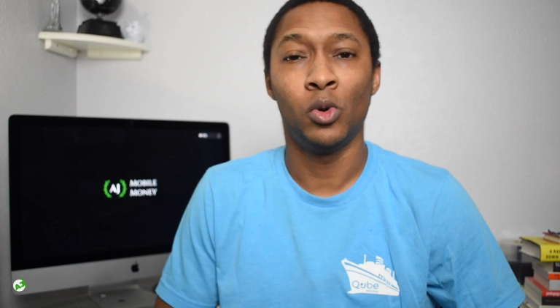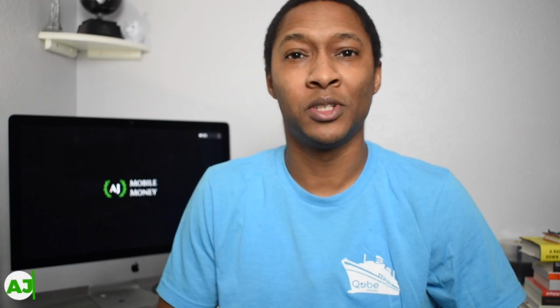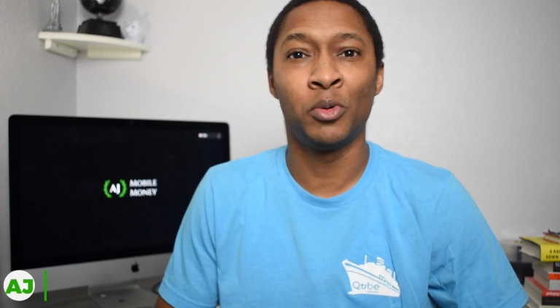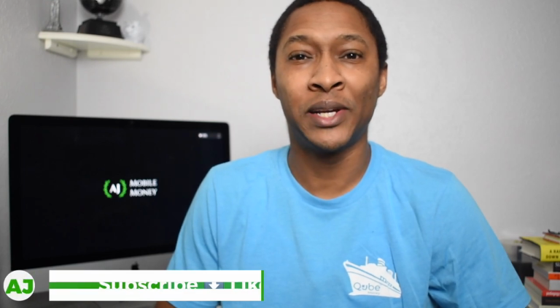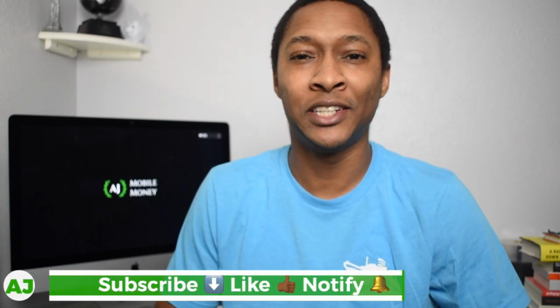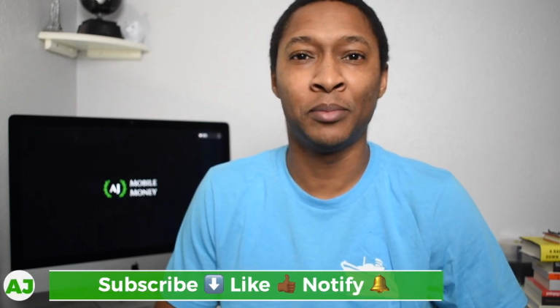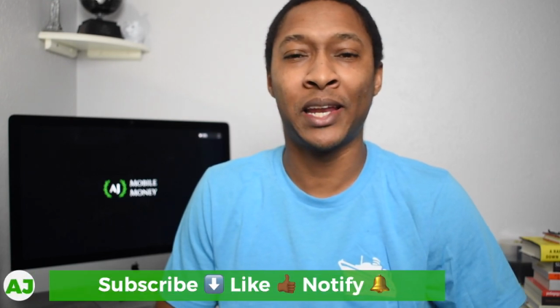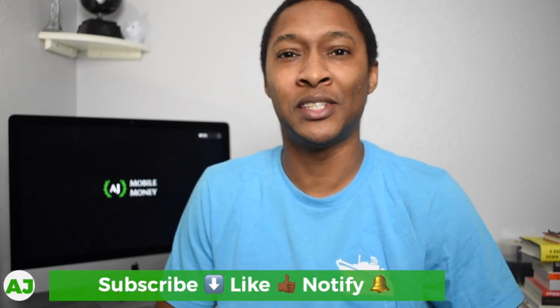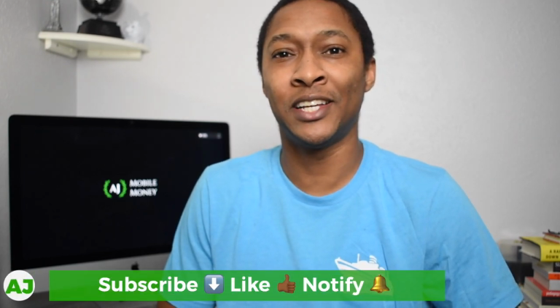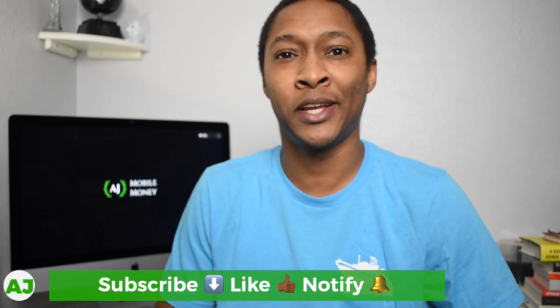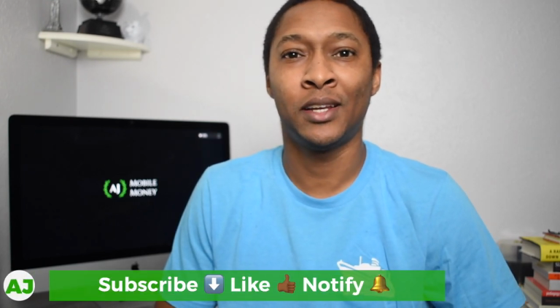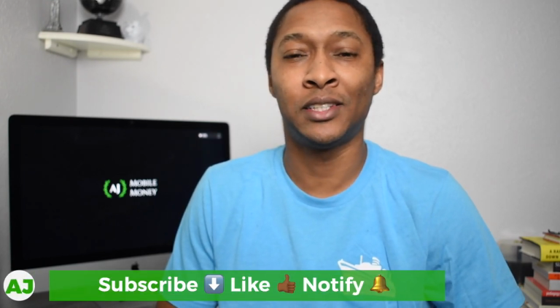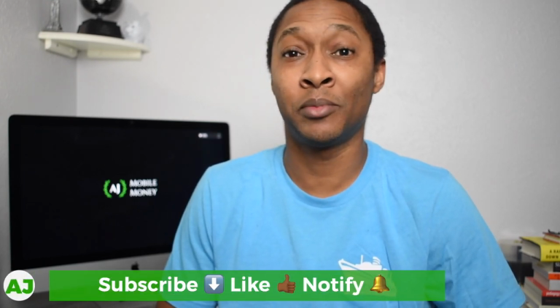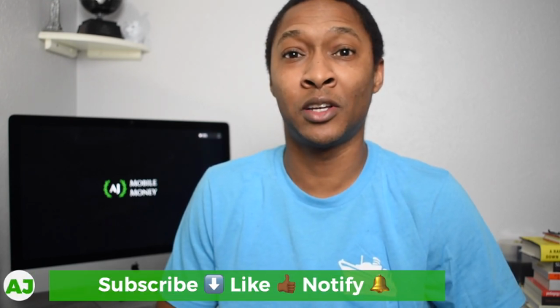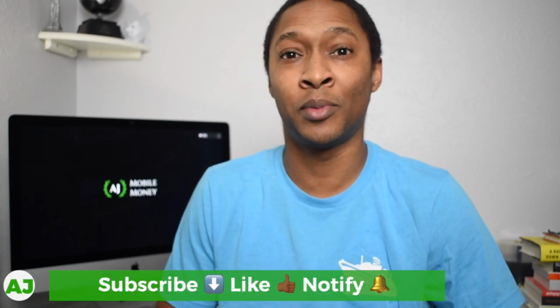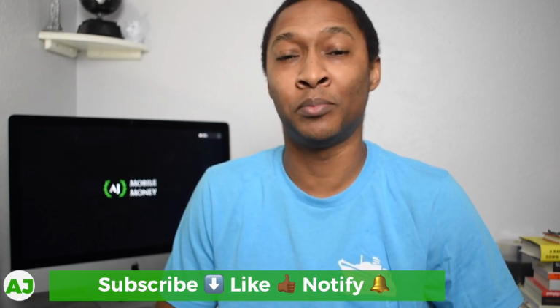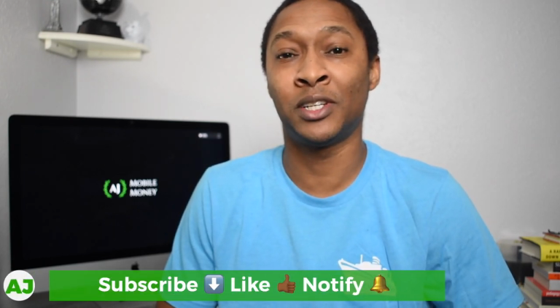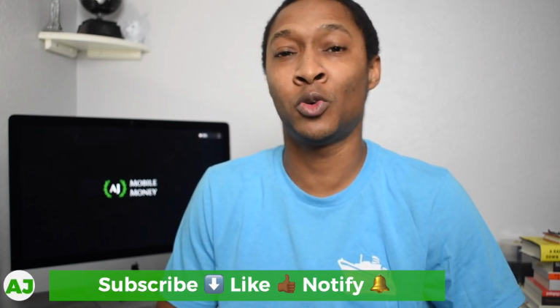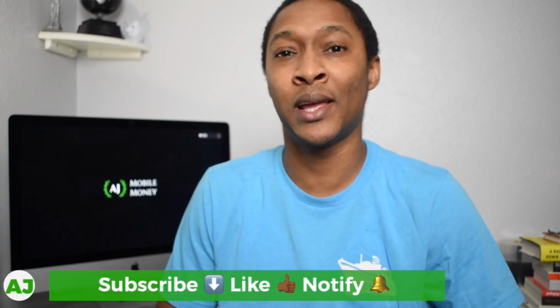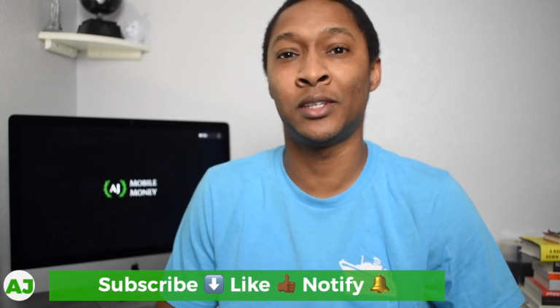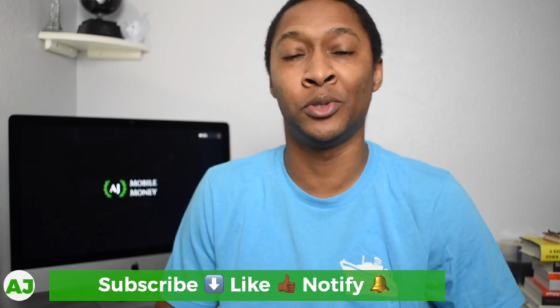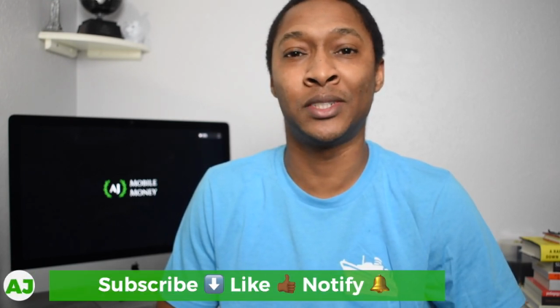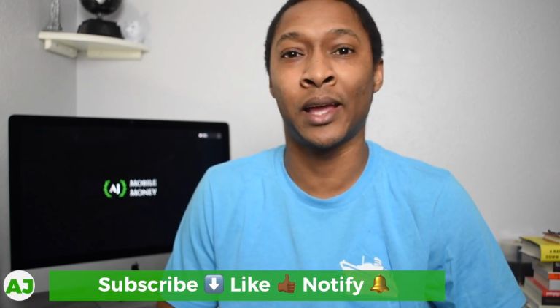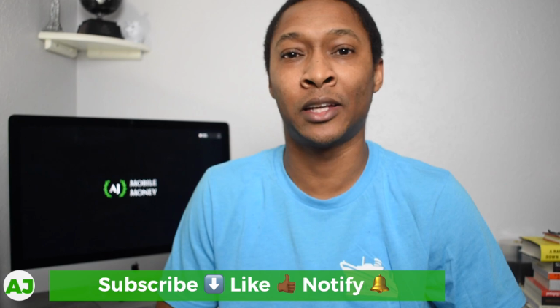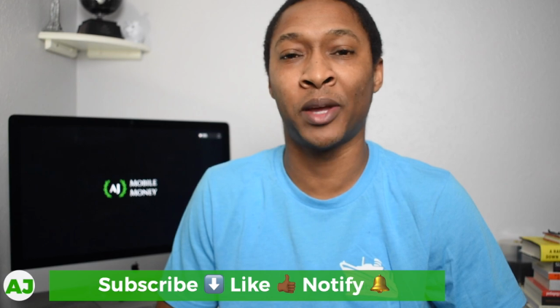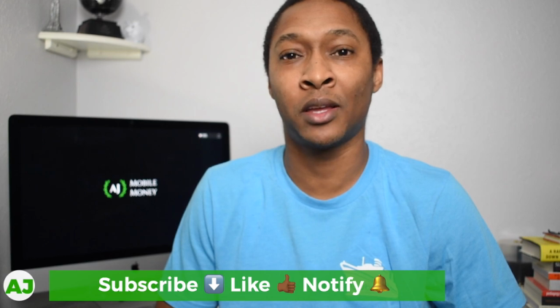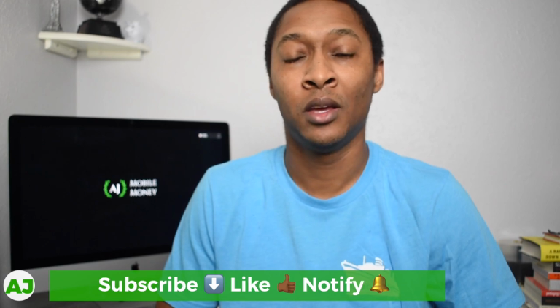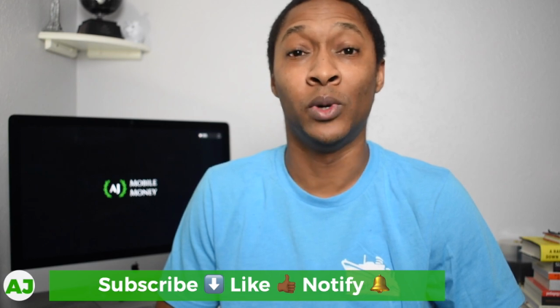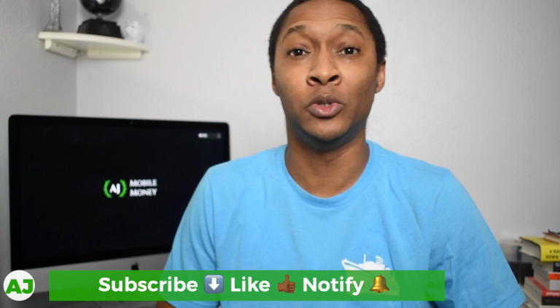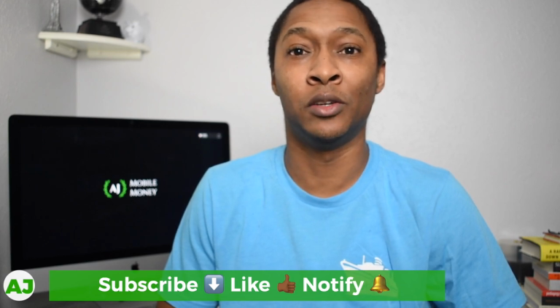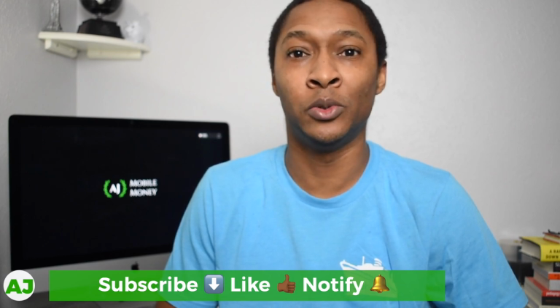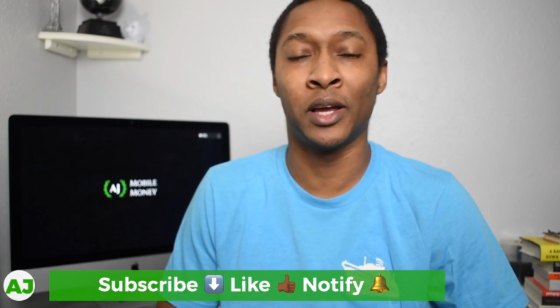Welcome to the Mobile Money Nation. My name is AJ, and today I'm going to talk about the potential ways that you can stack cashback when using the Flues app.